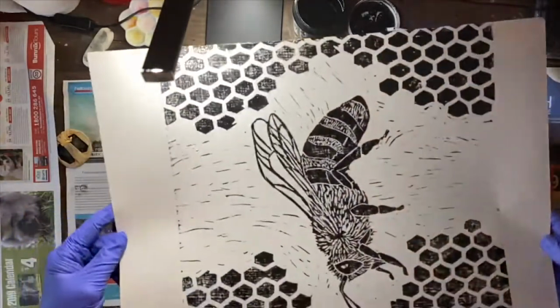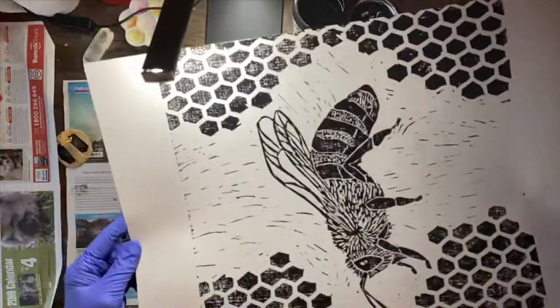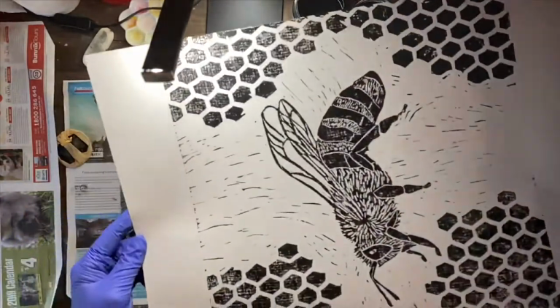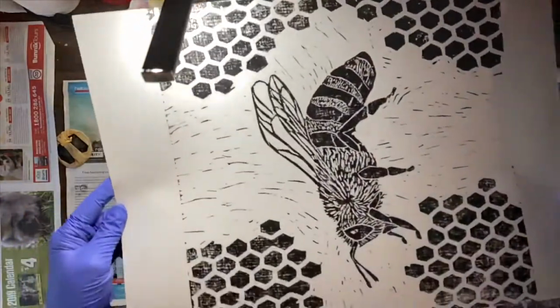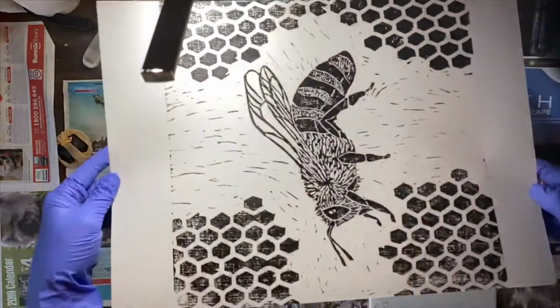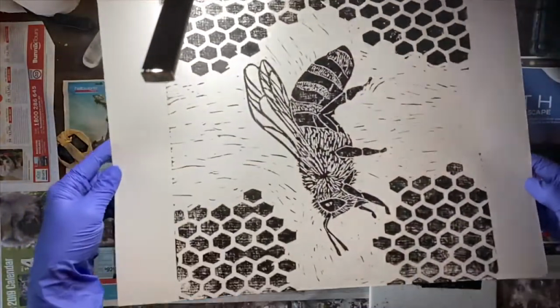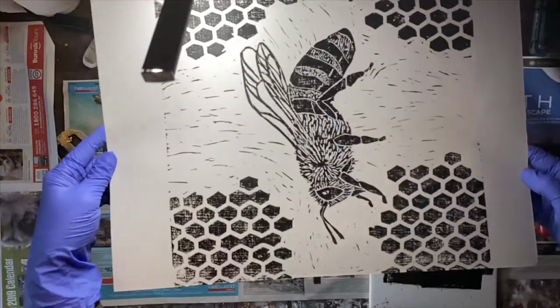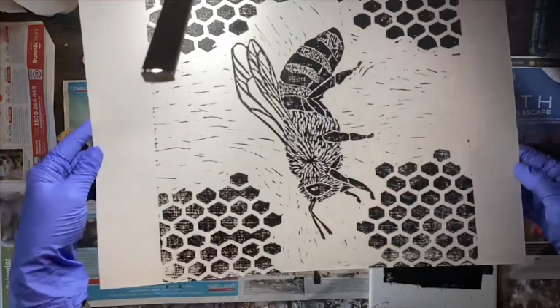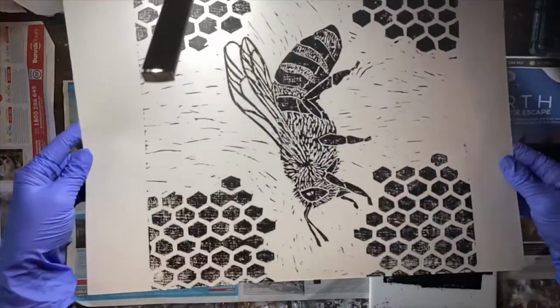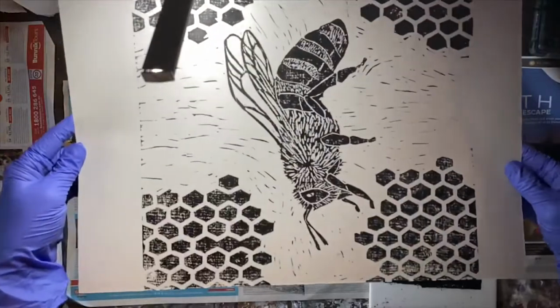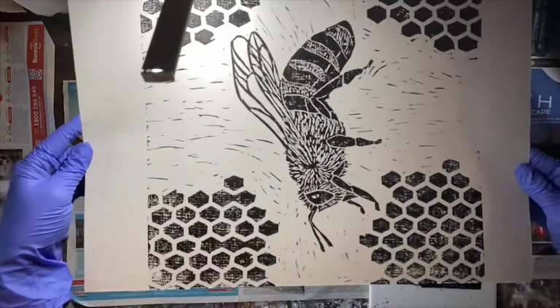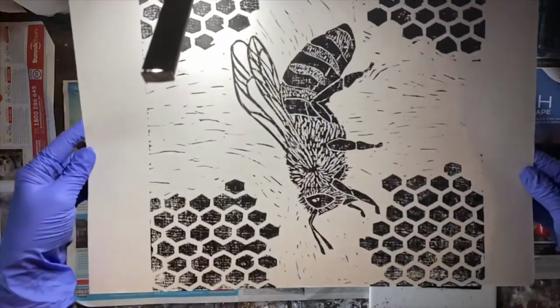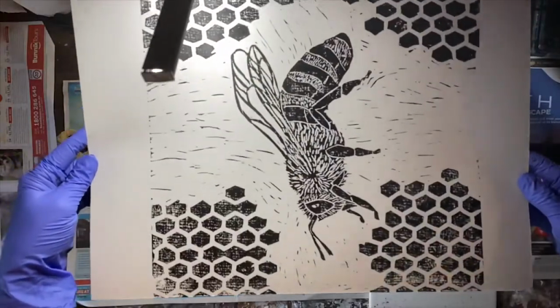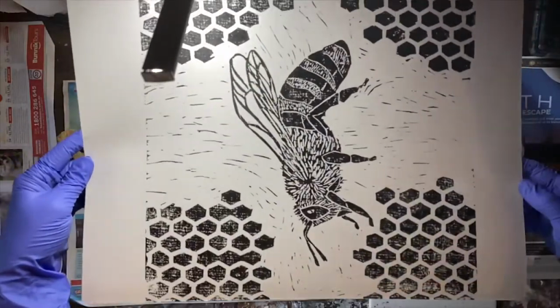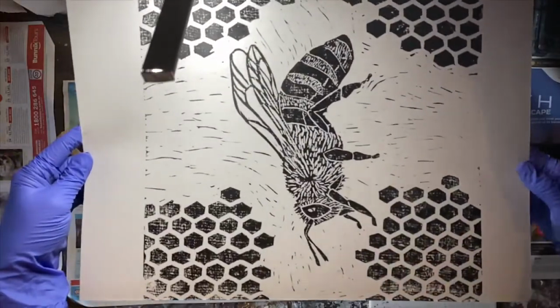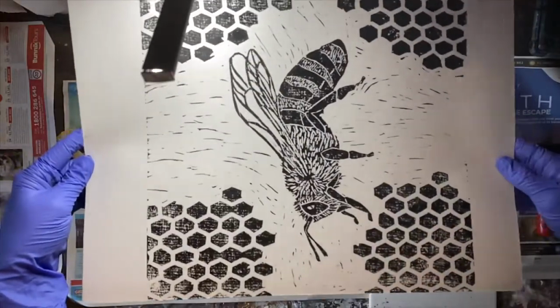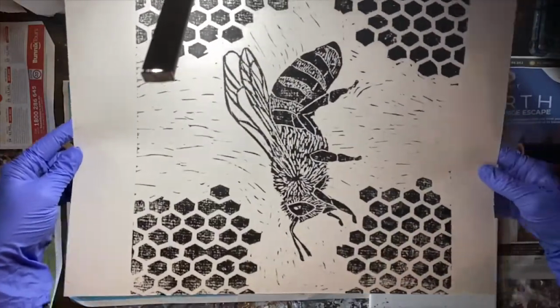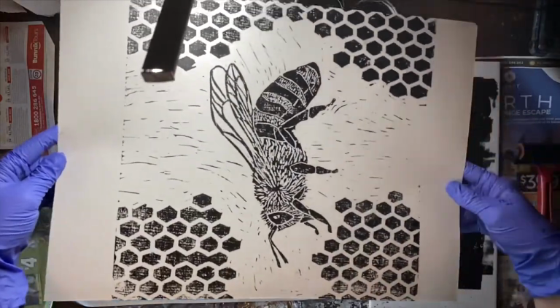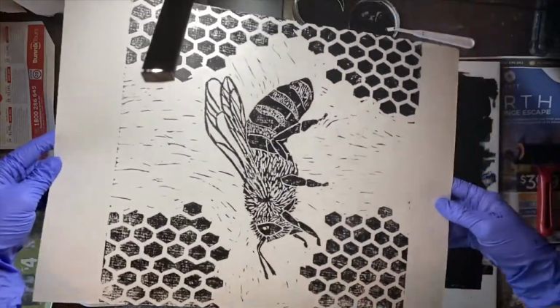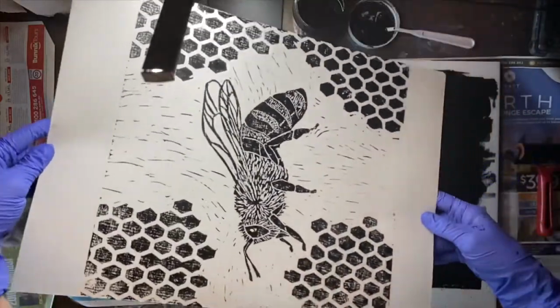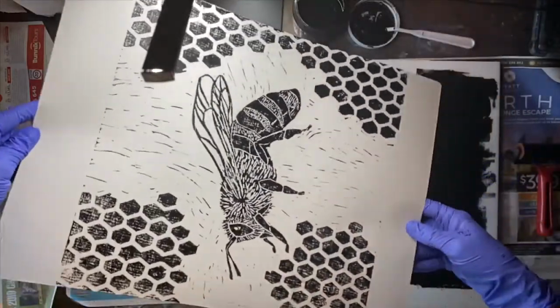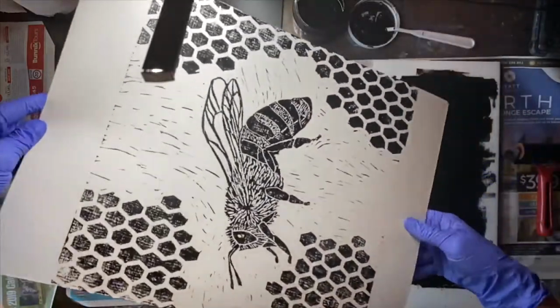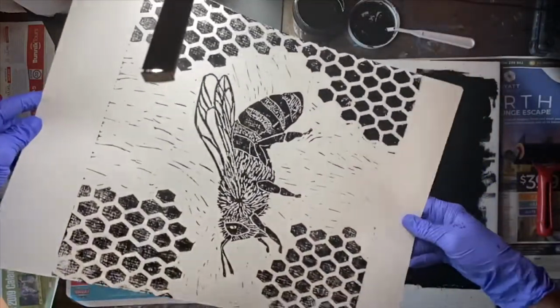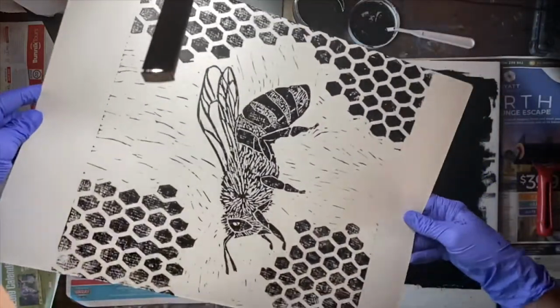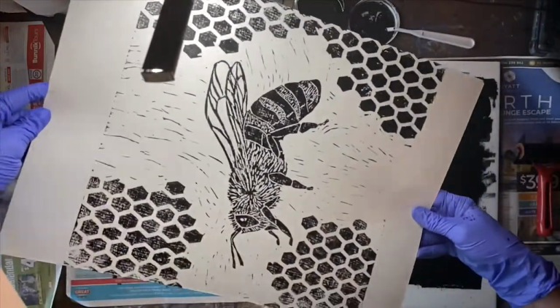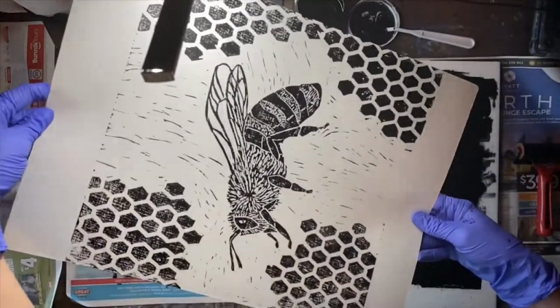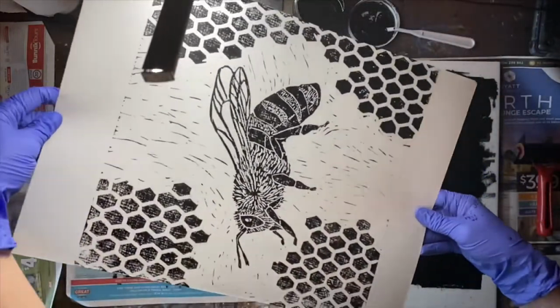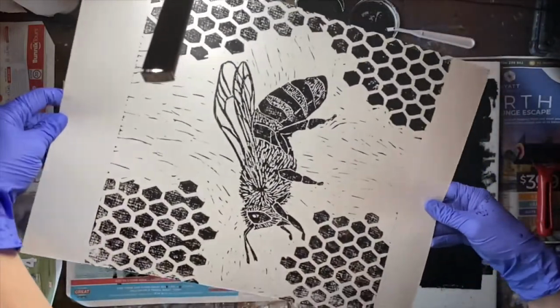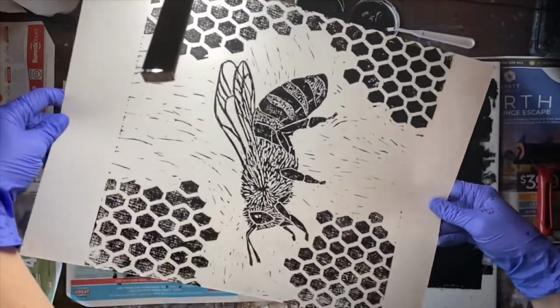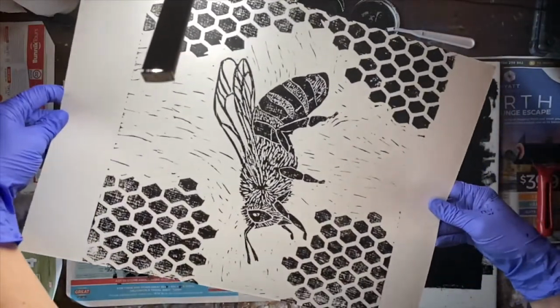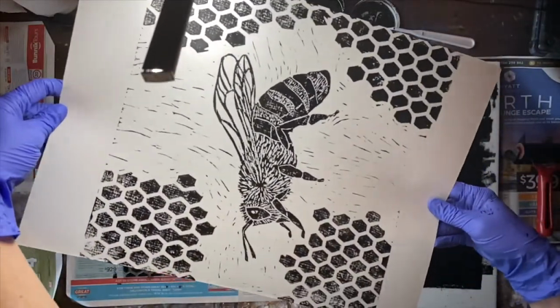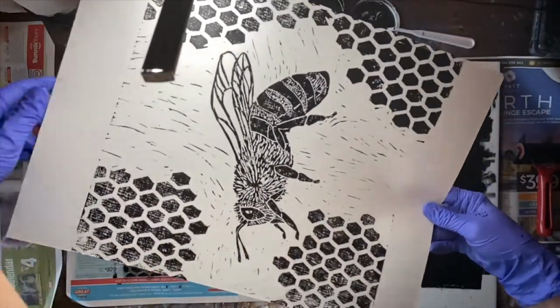That one is heaps better result — love it, perfect.